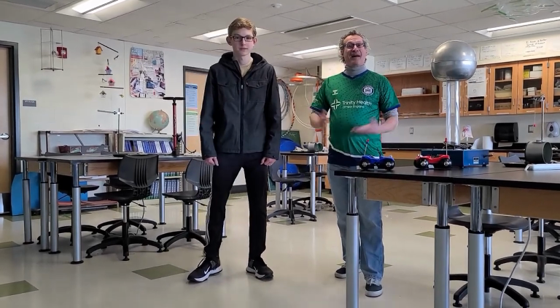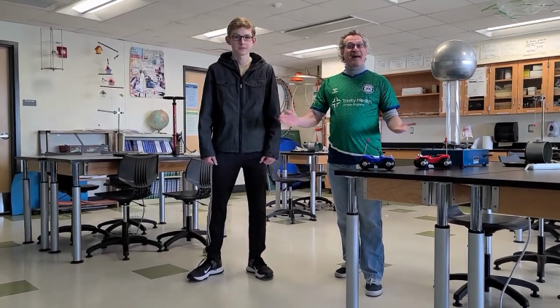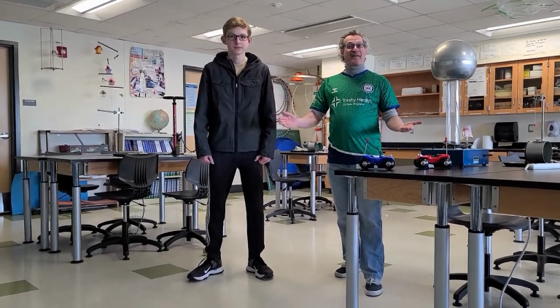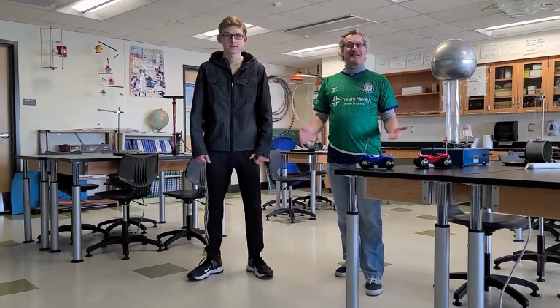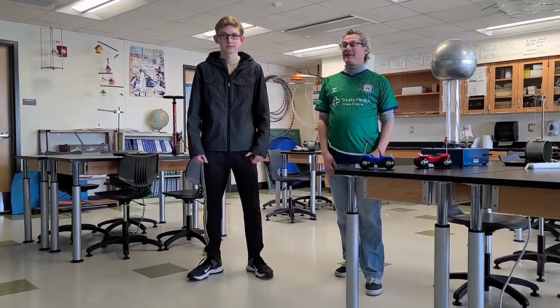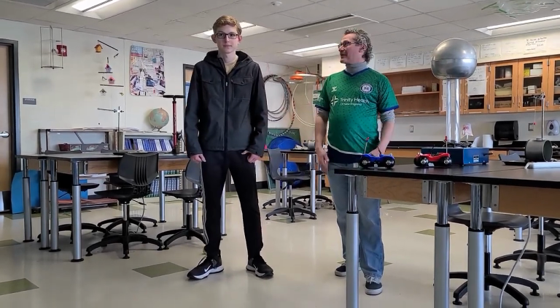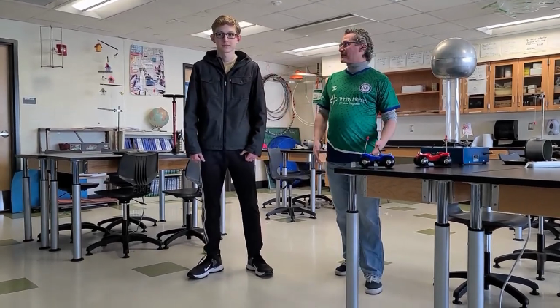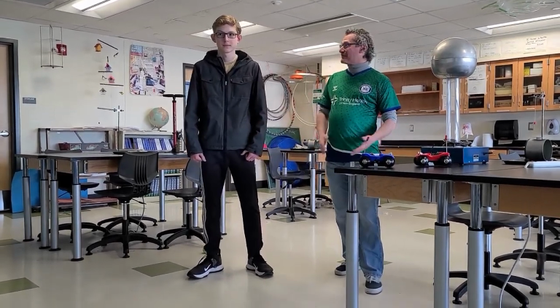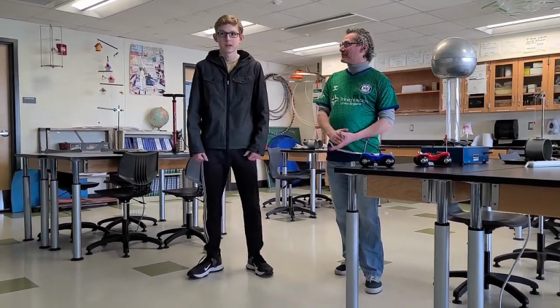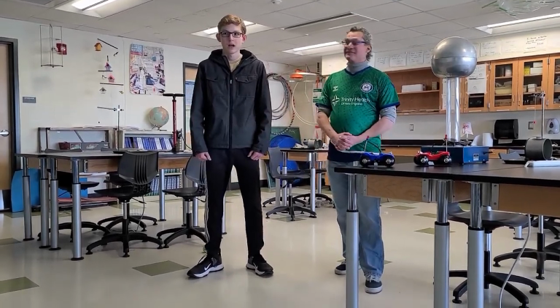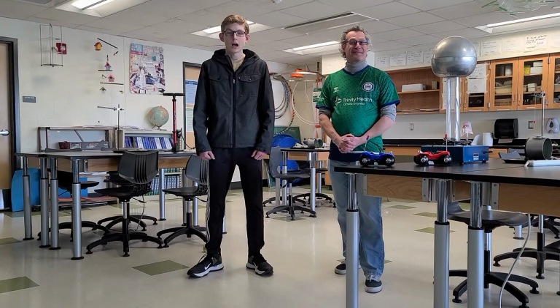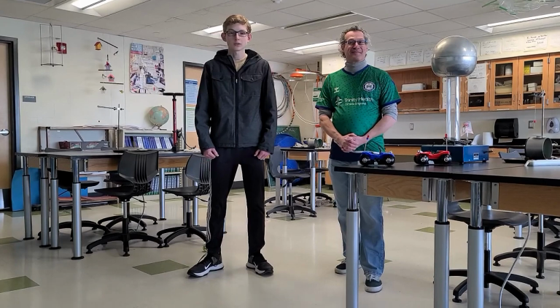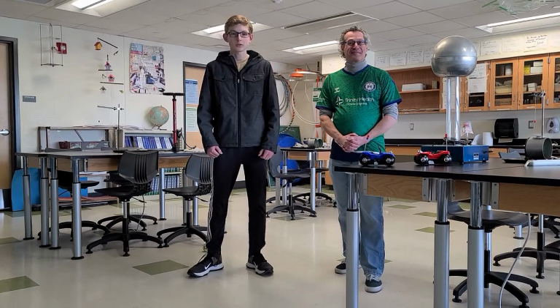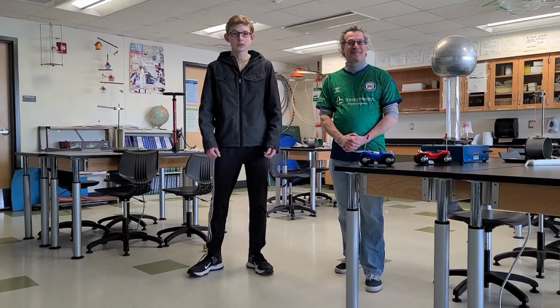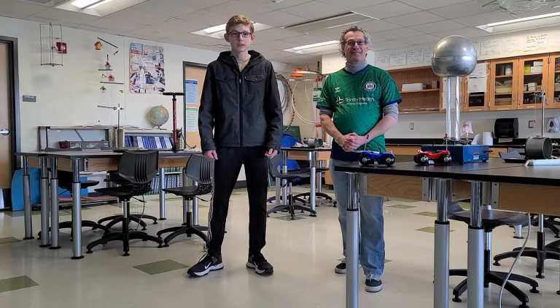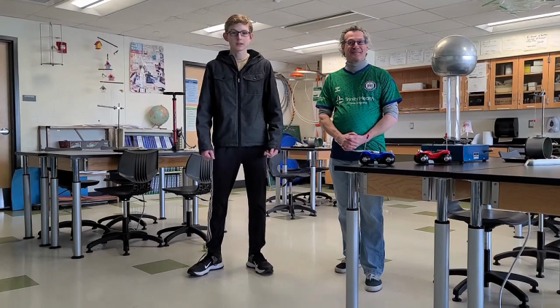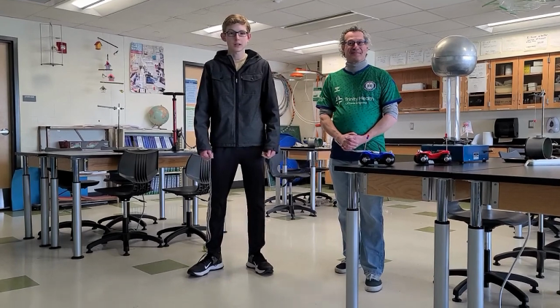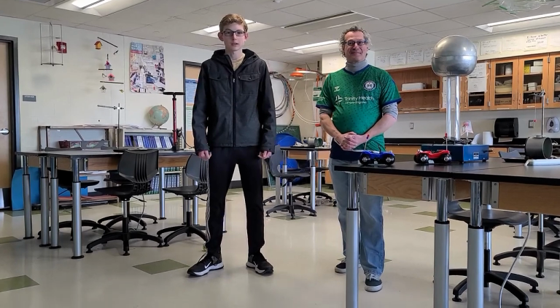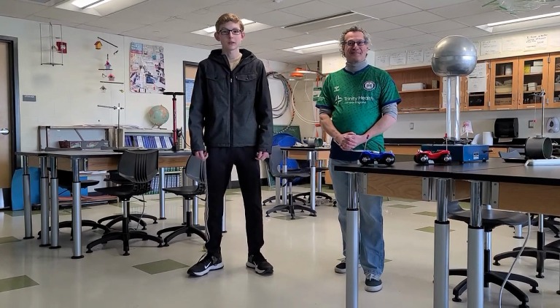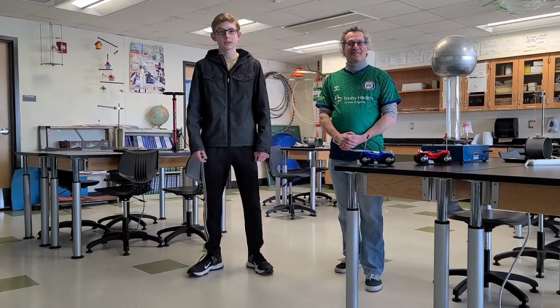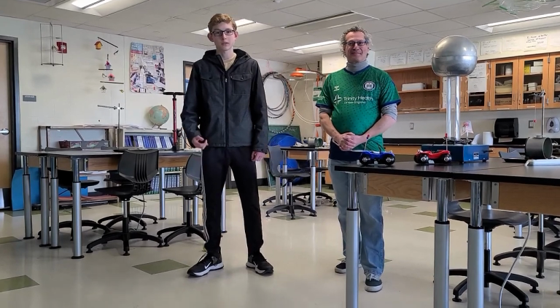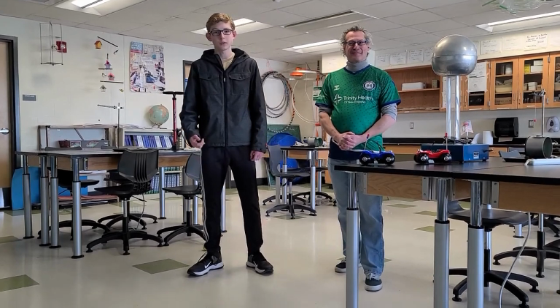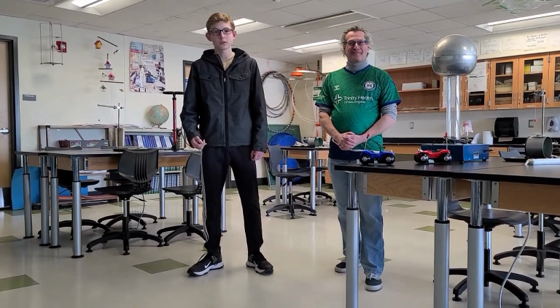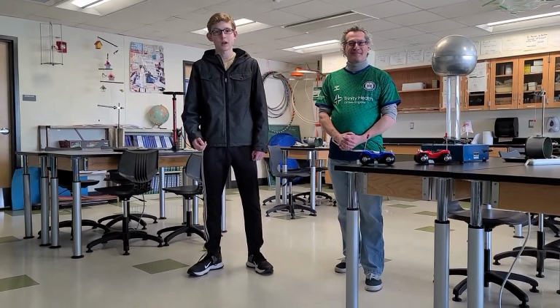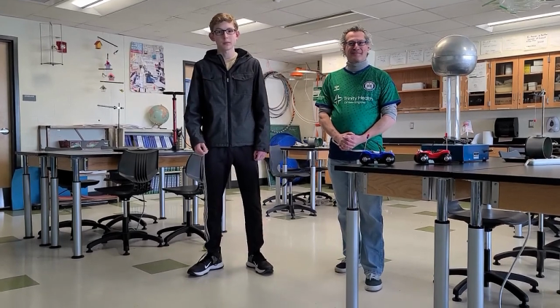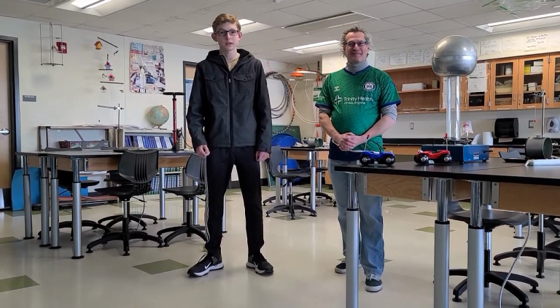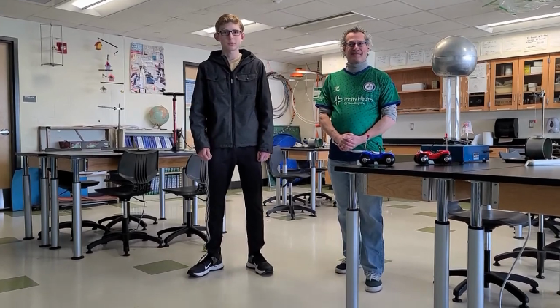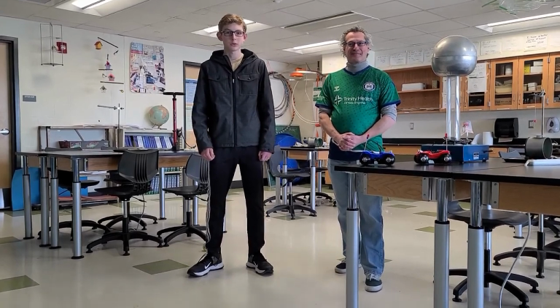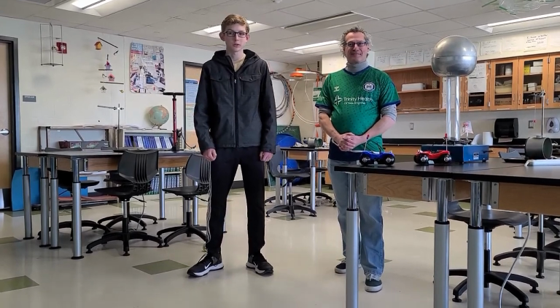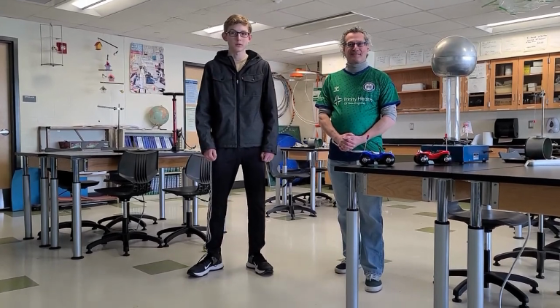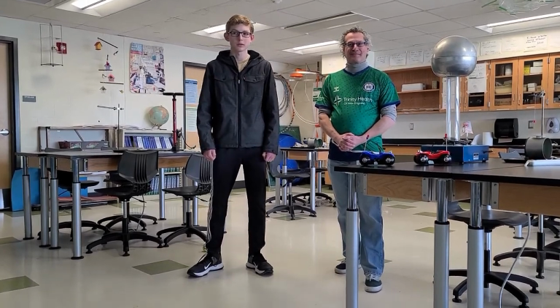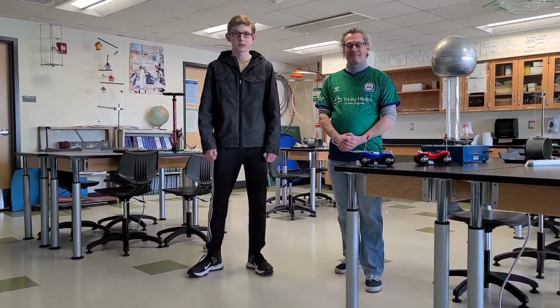Hi, glad to be here. I chose to take this class because in the future, I plan to pursue a career in STEM.